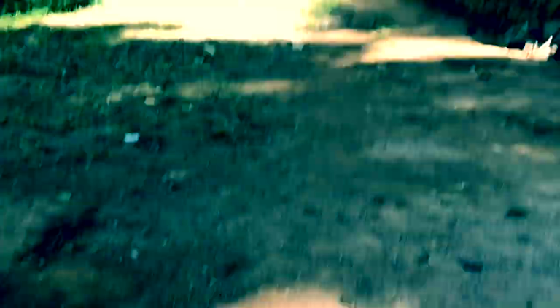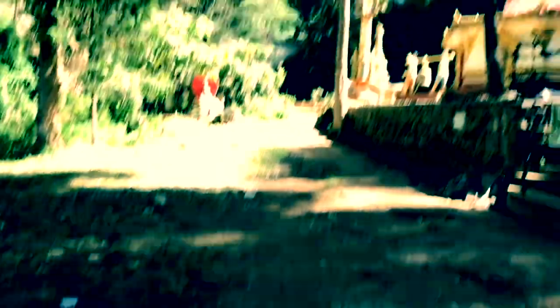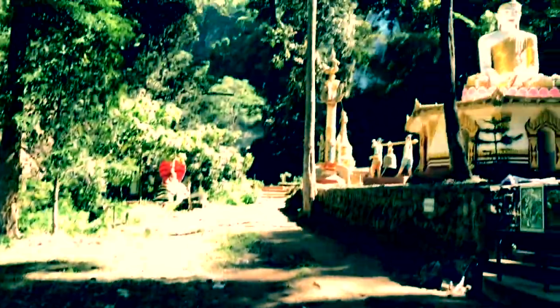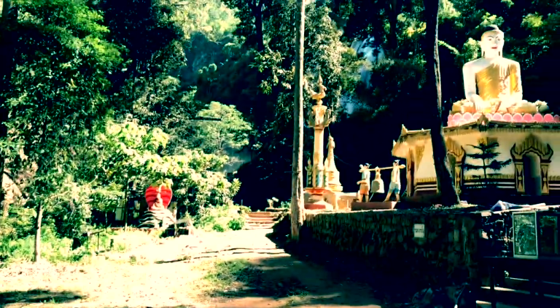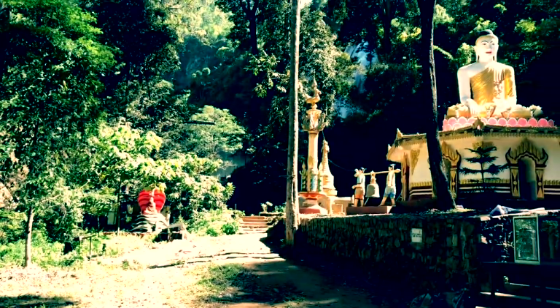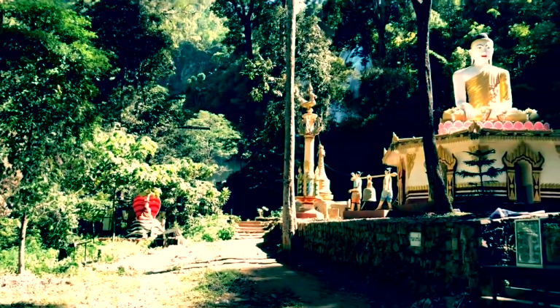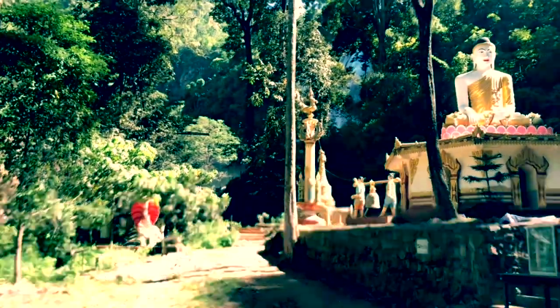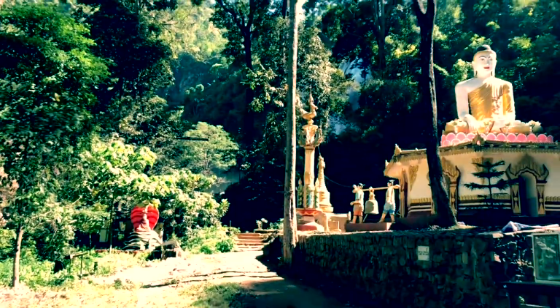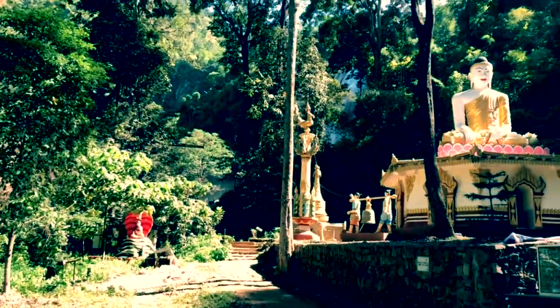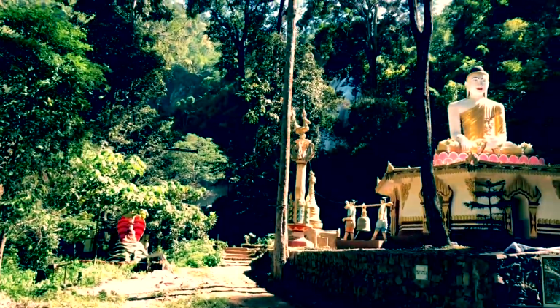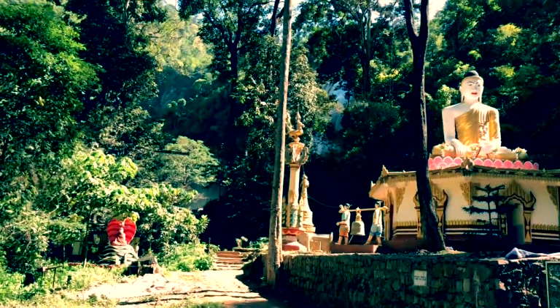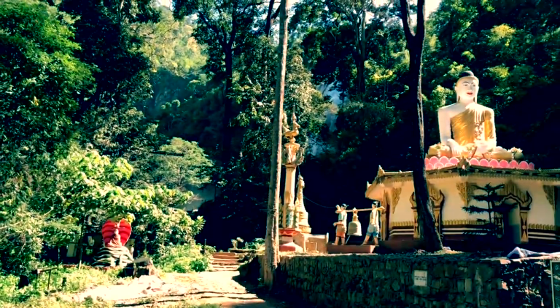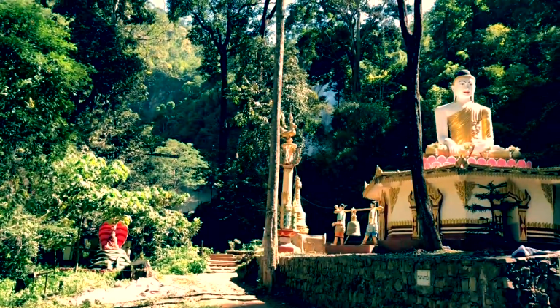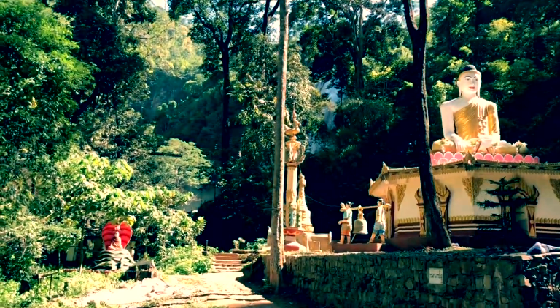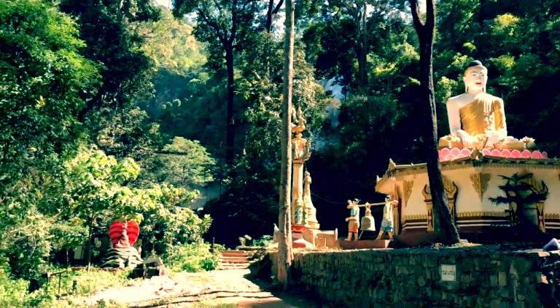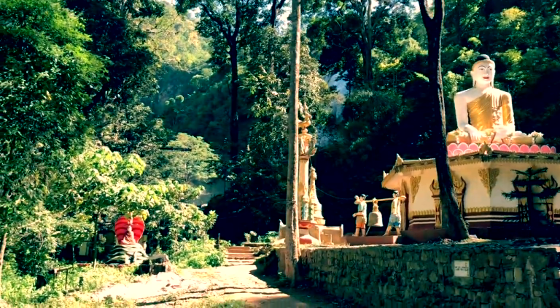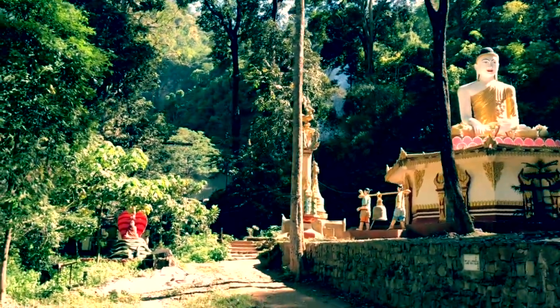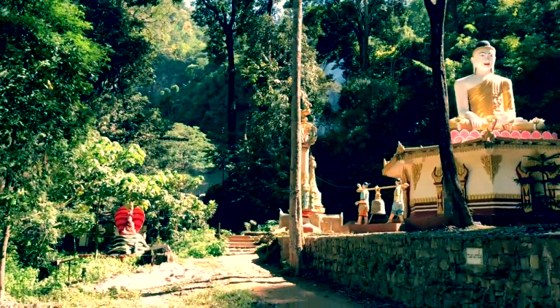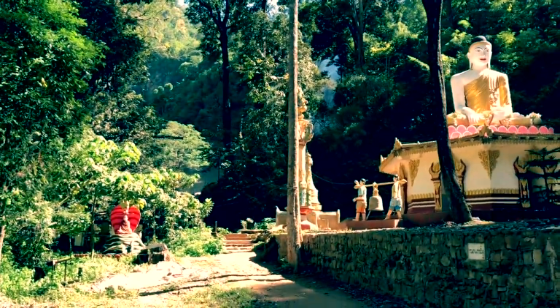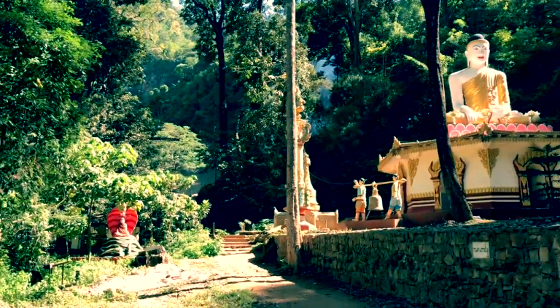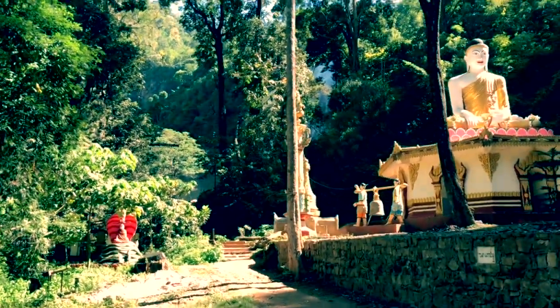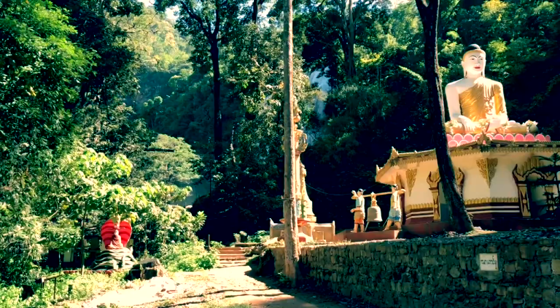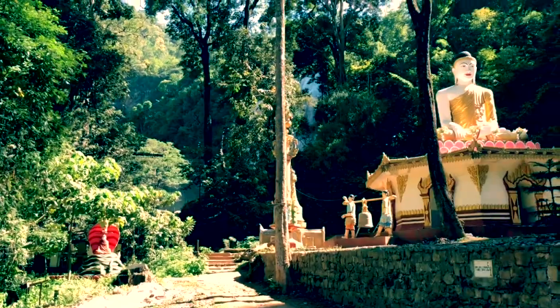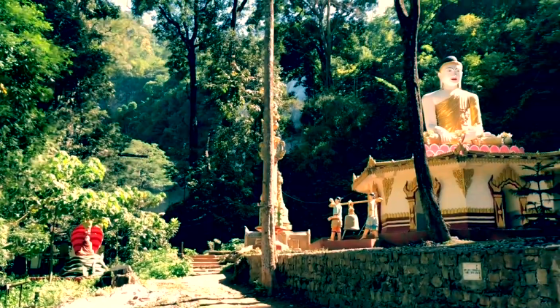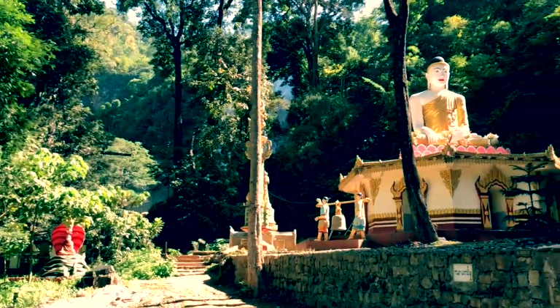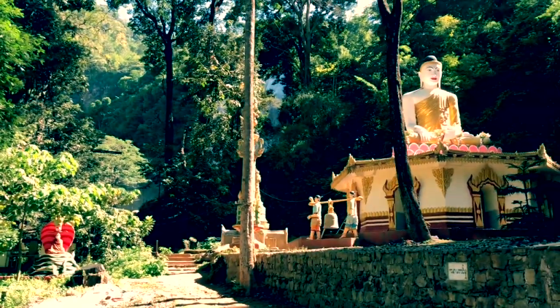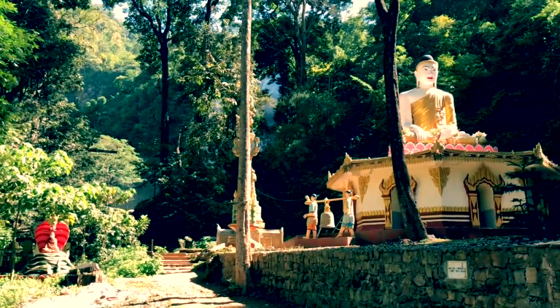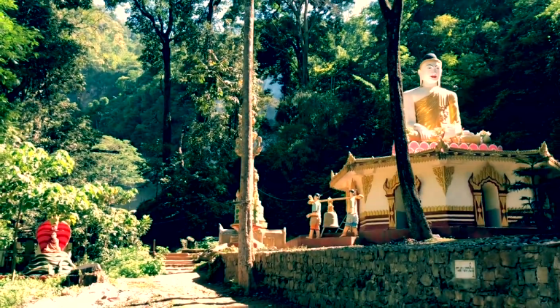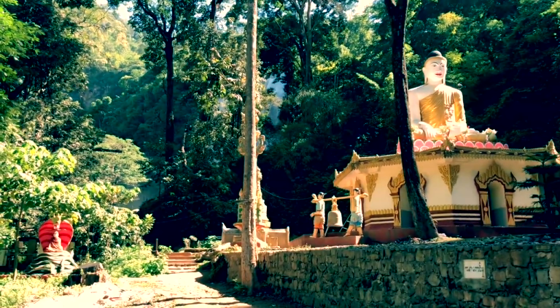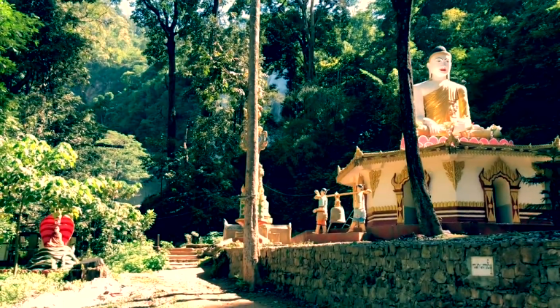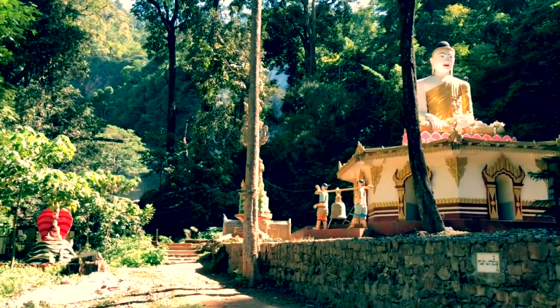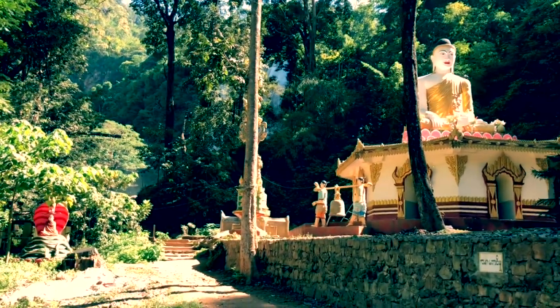My feet hurt, but it's so worth it. There's a big waterfall over here.